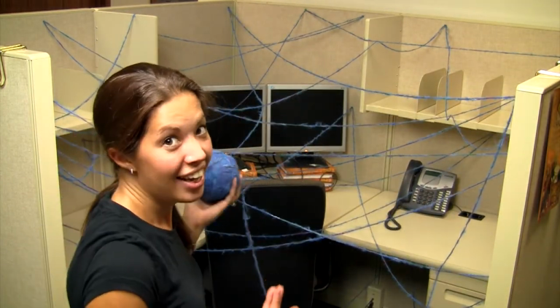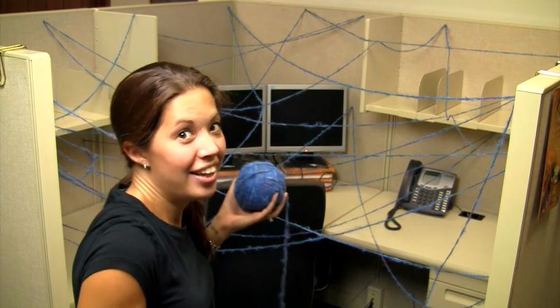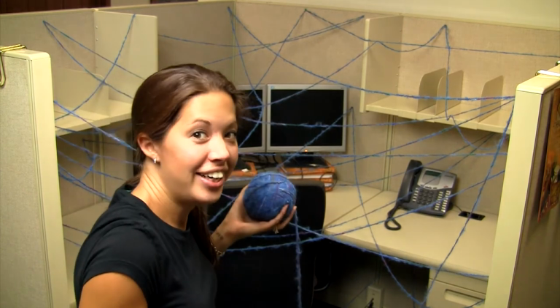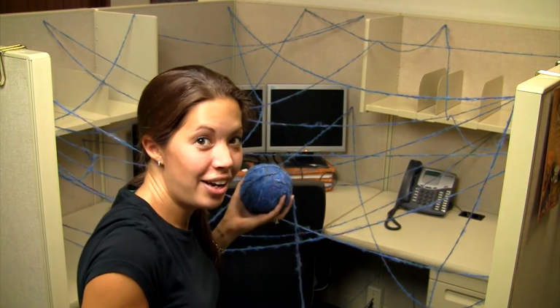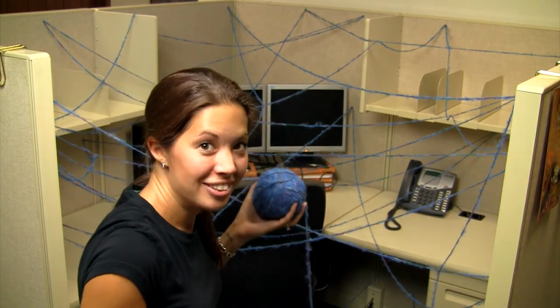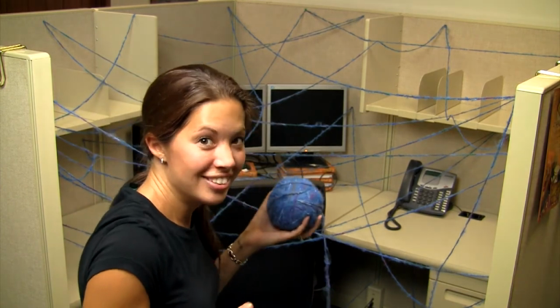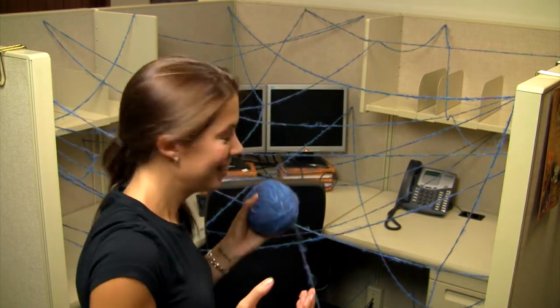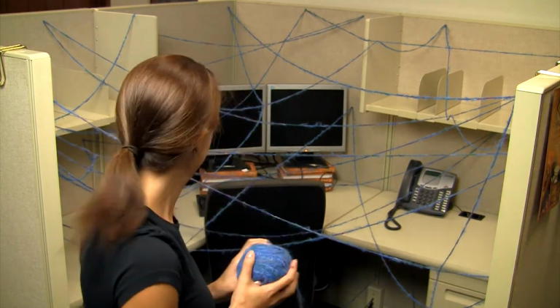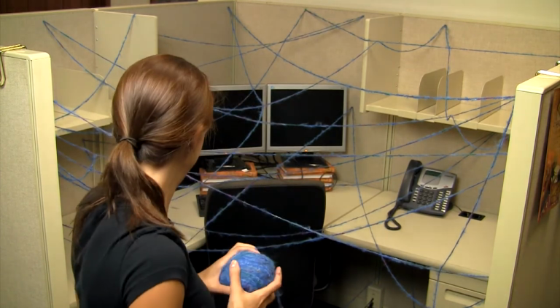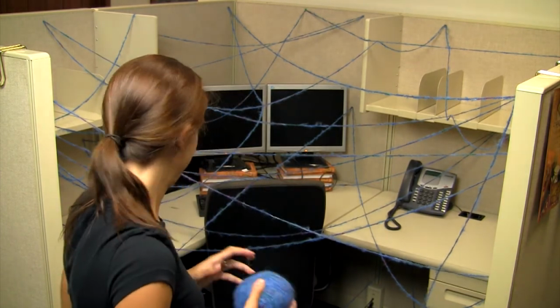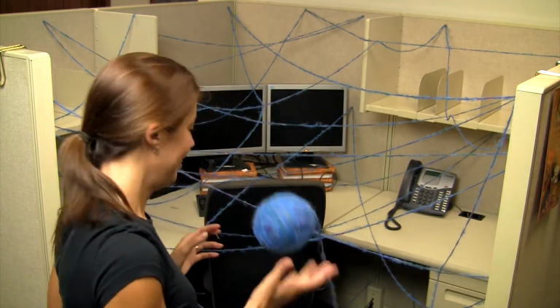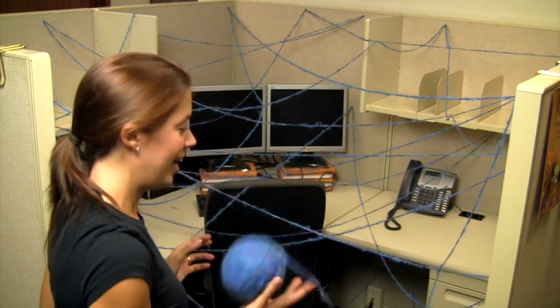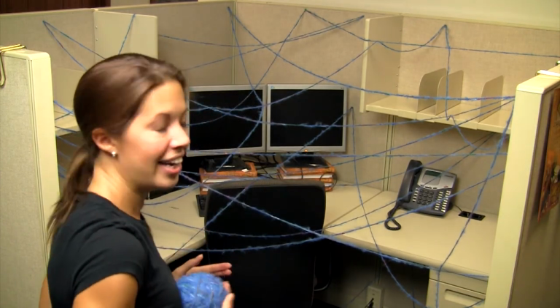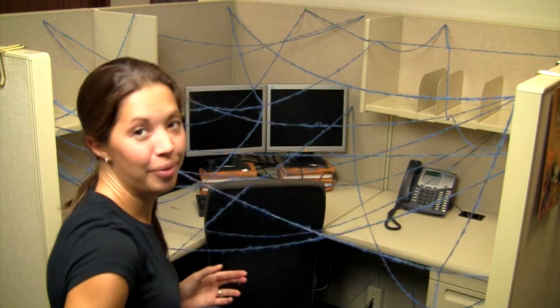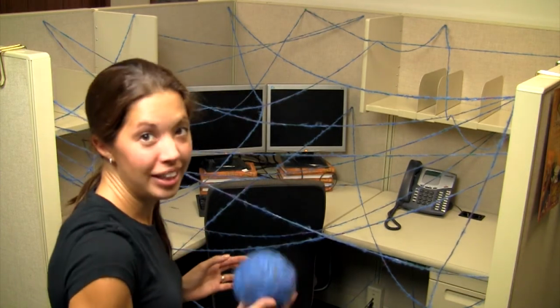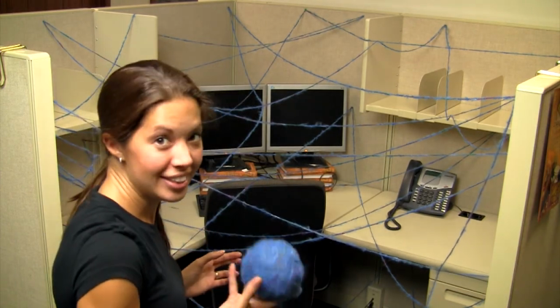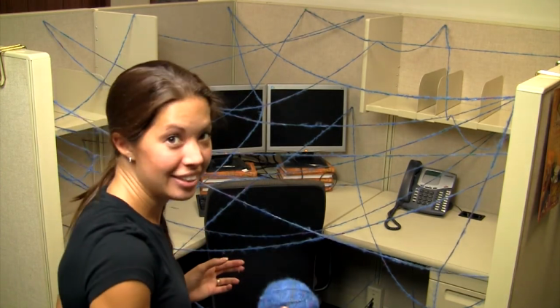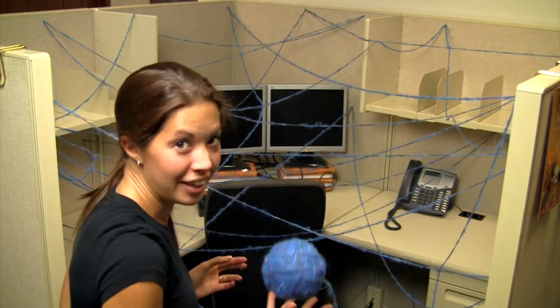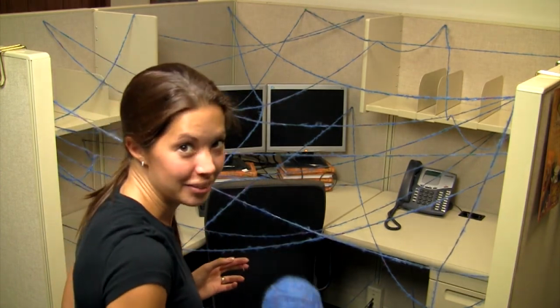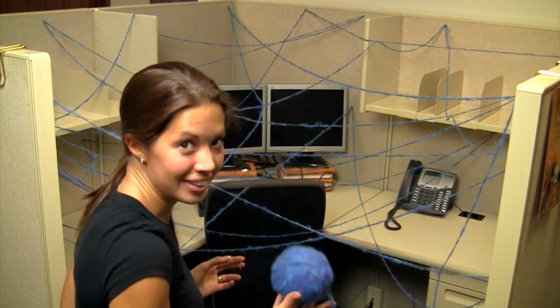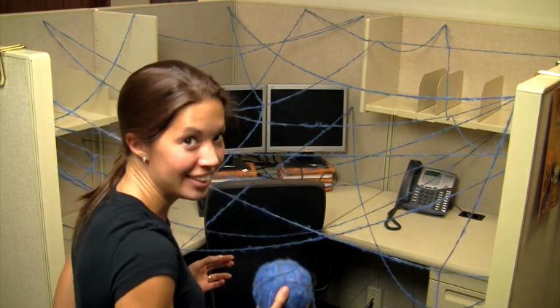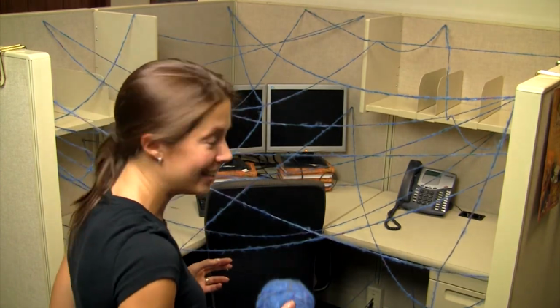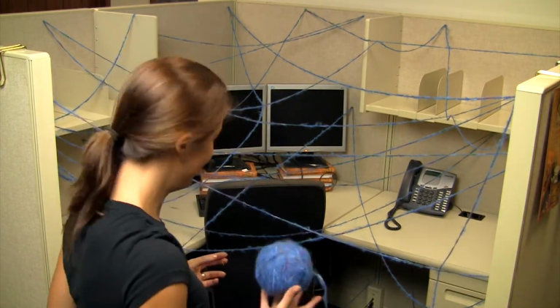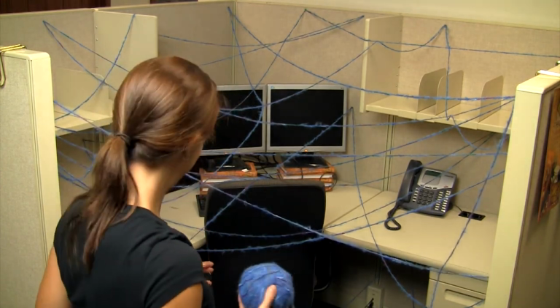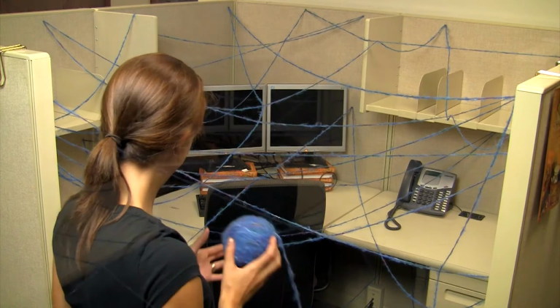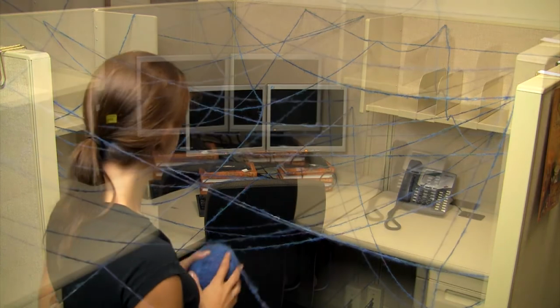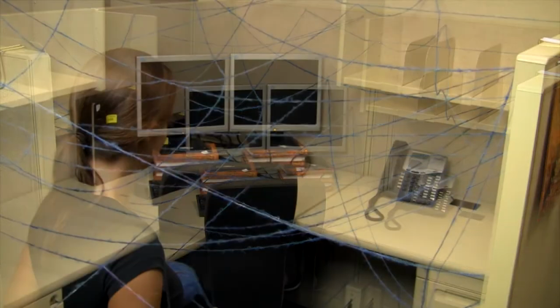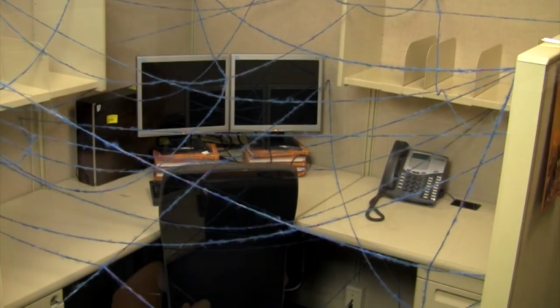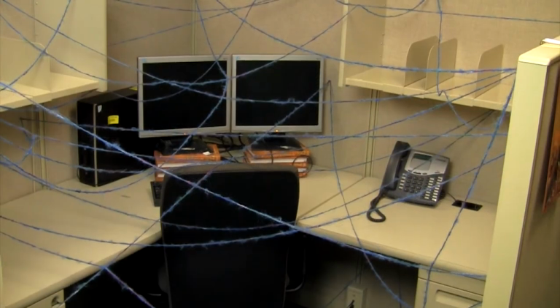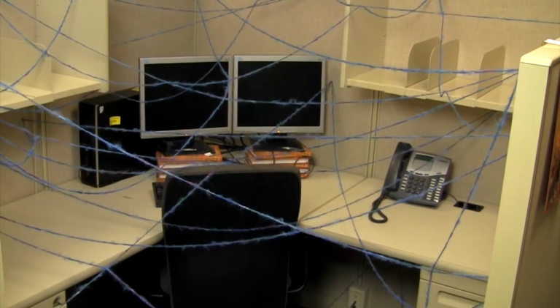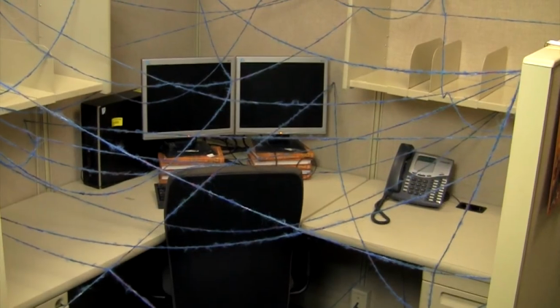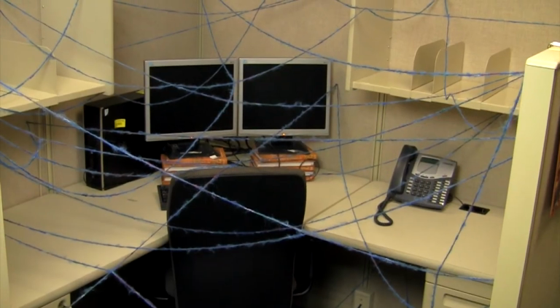And there you go. I cannot wait to see his face when he sees this. Thank you.